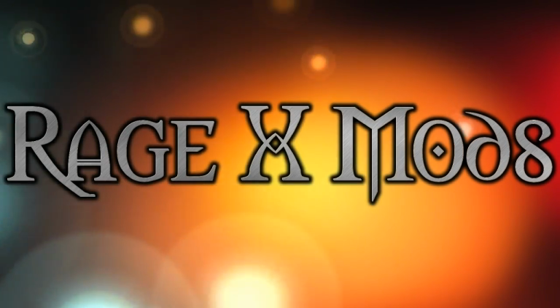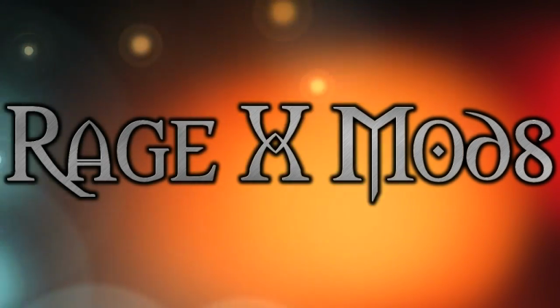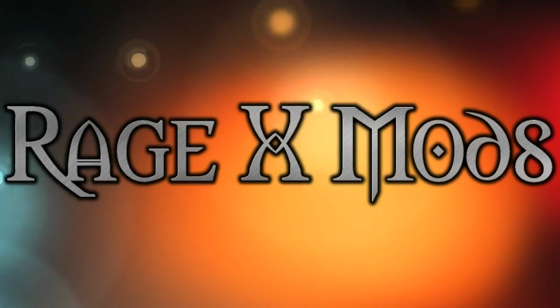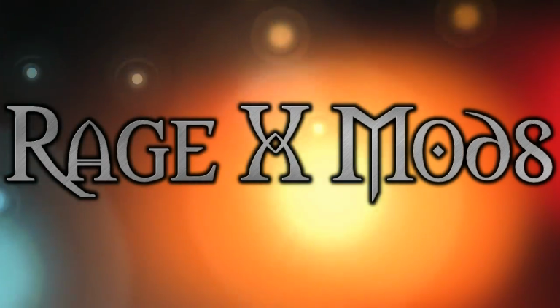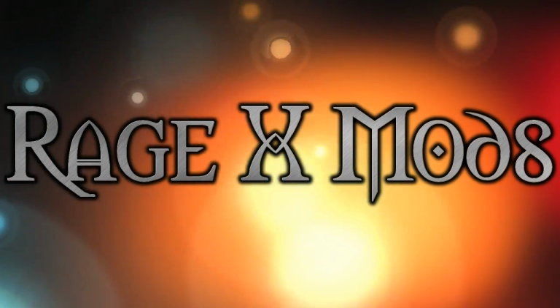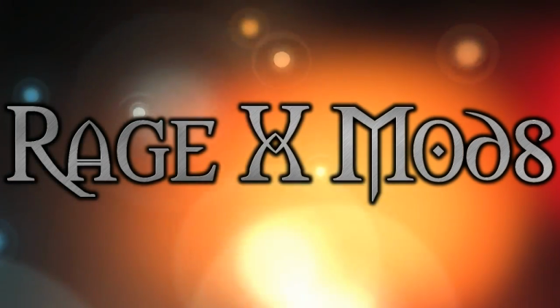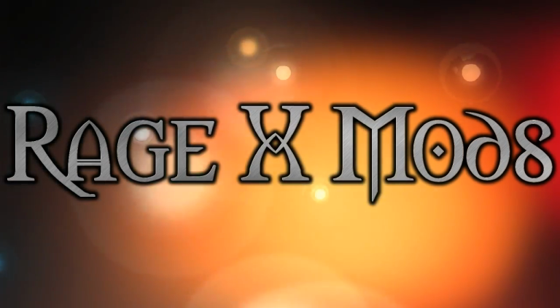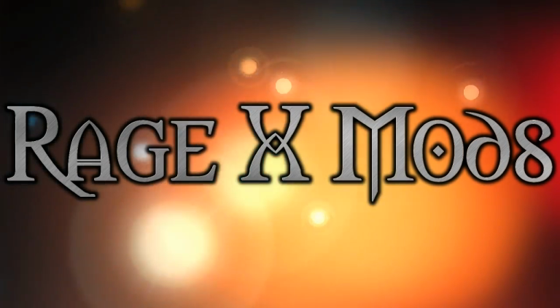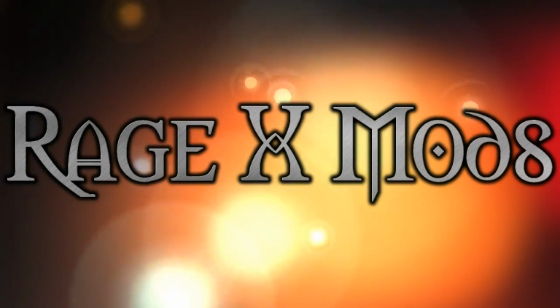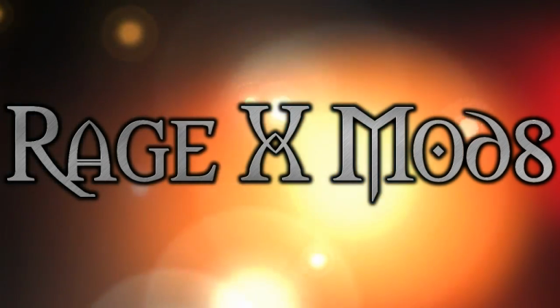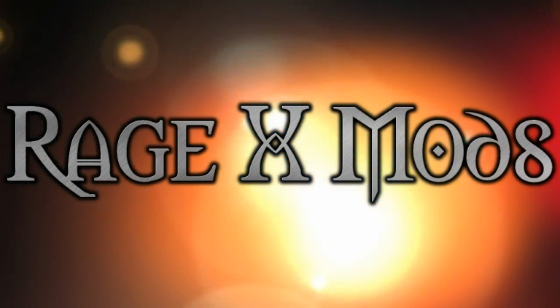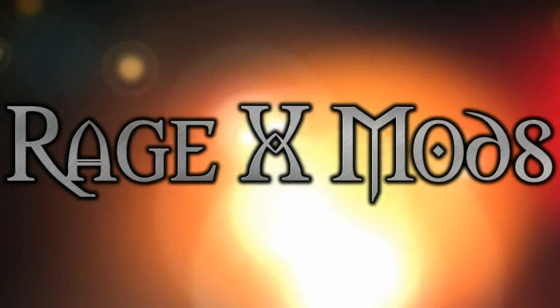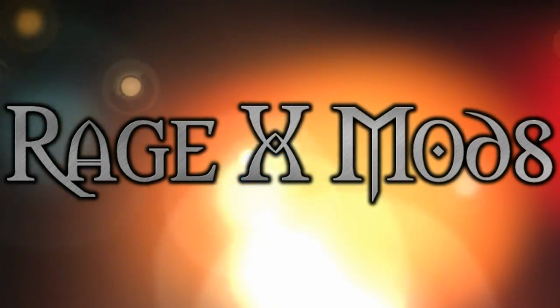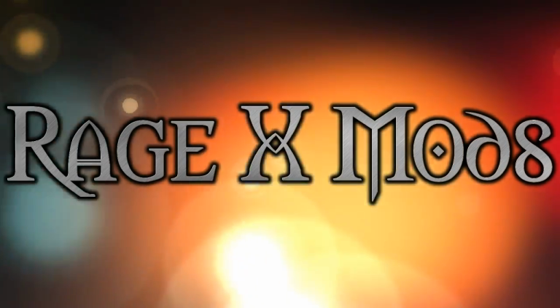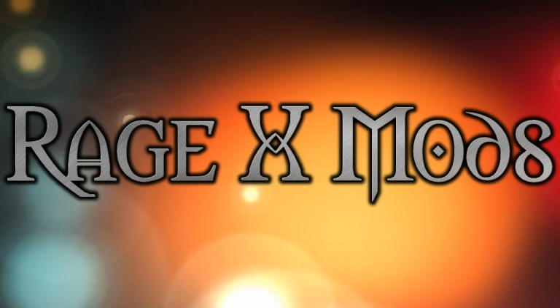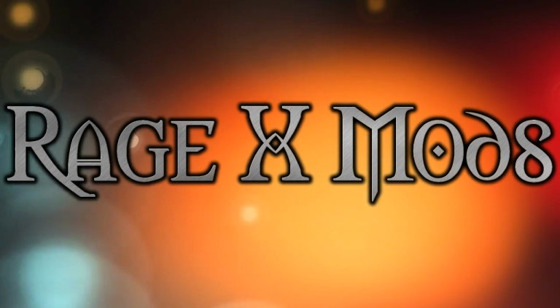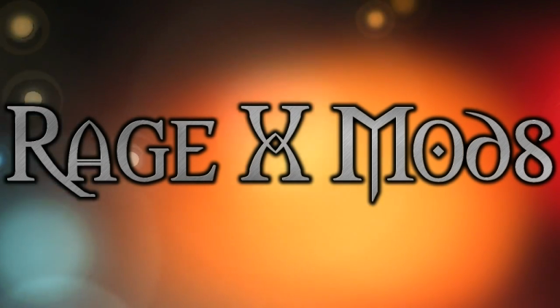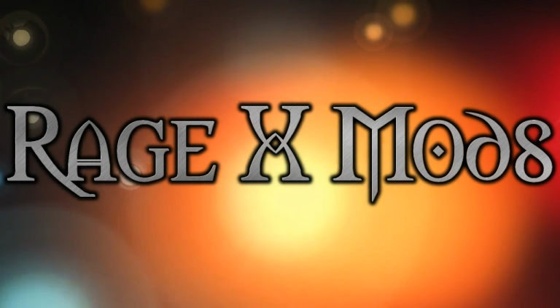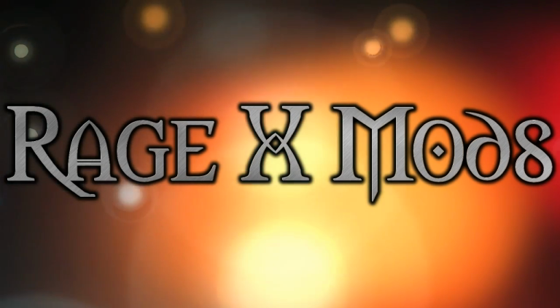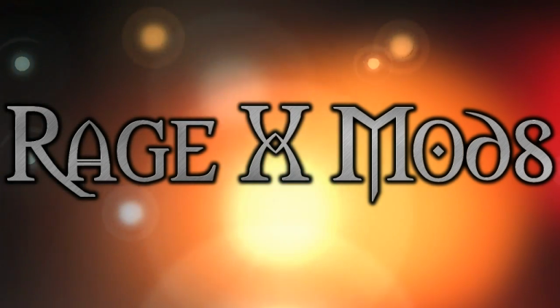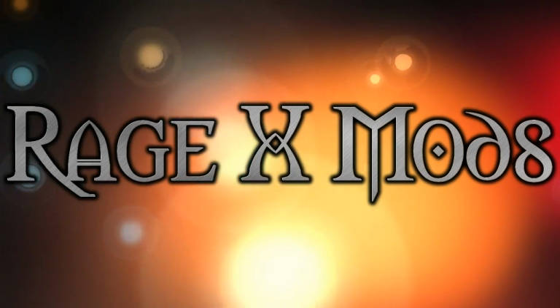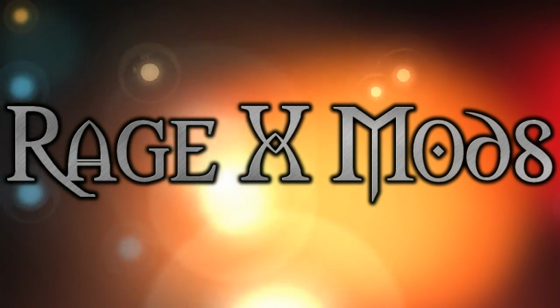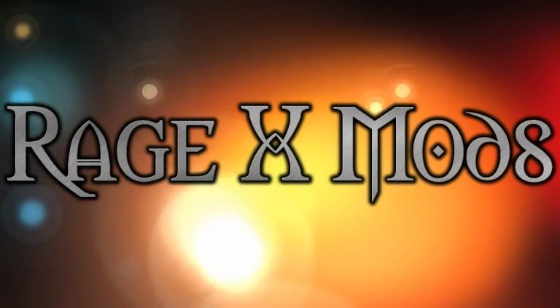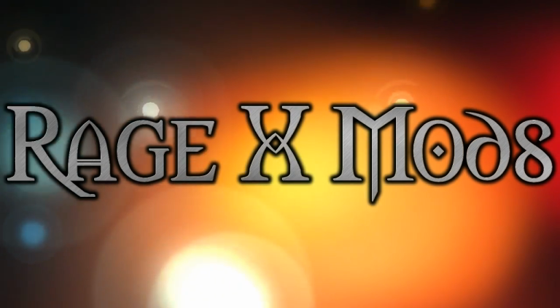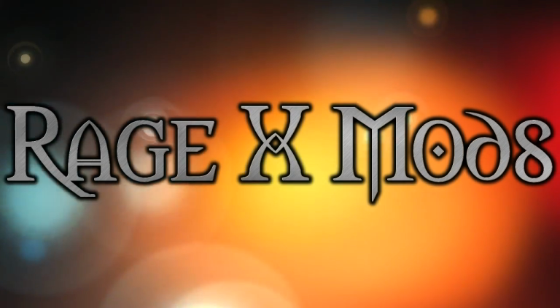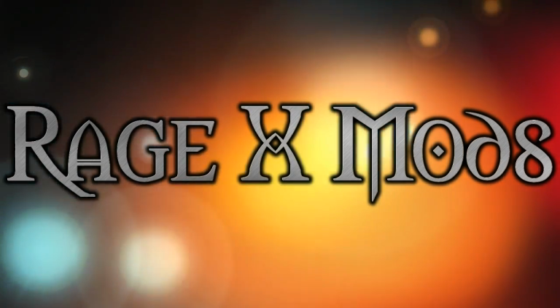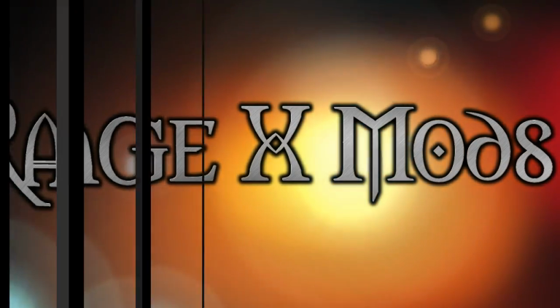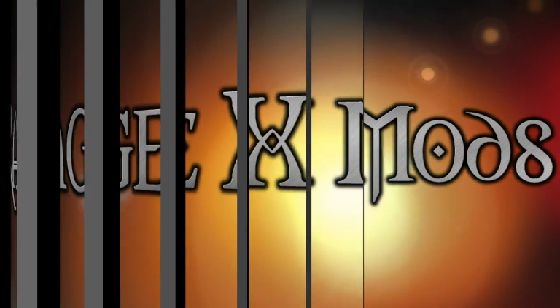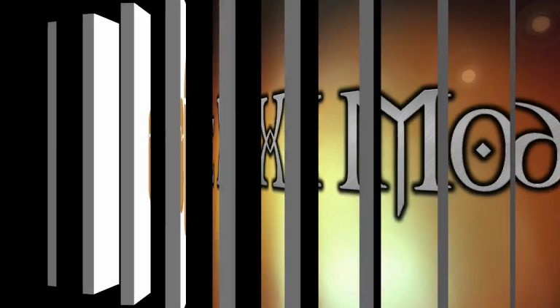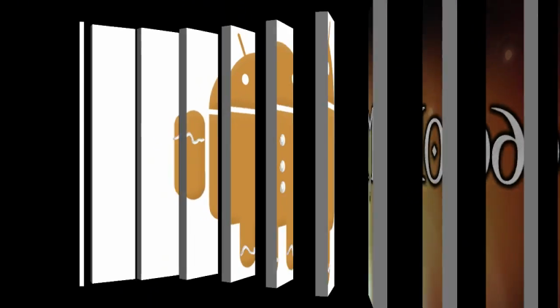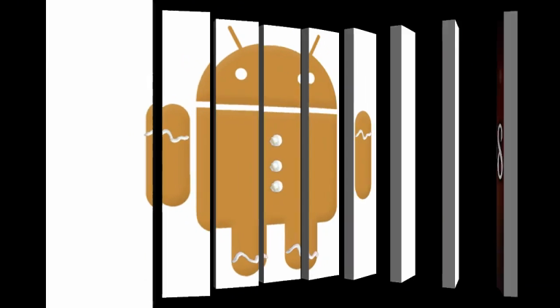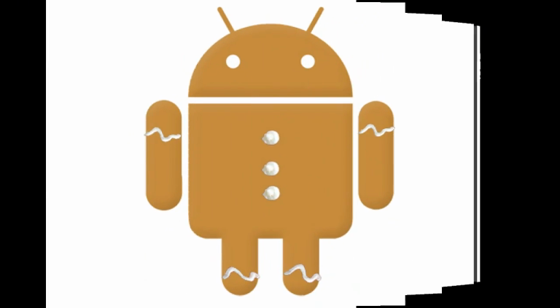Welcome to Ragex Mods, the channel dedicated to bringing you step-by-step tutorials and ROM reviews for your Droid X.